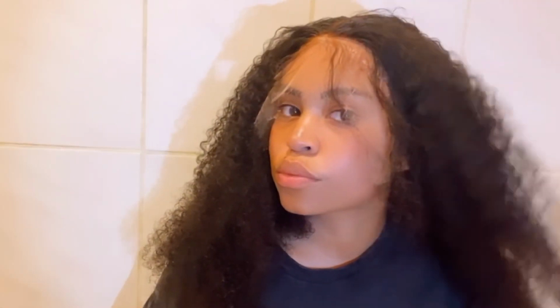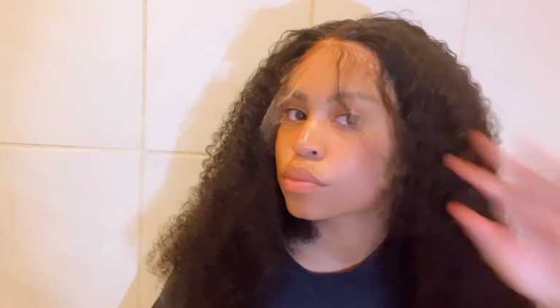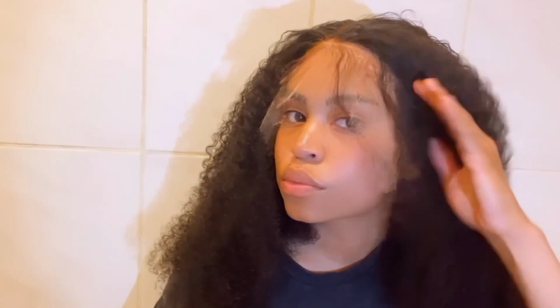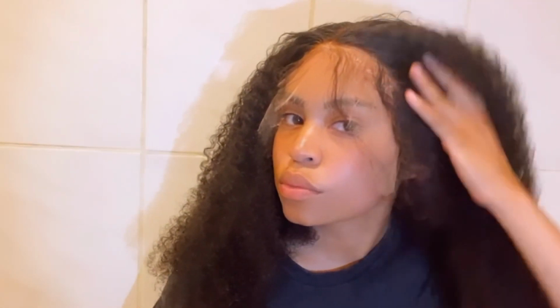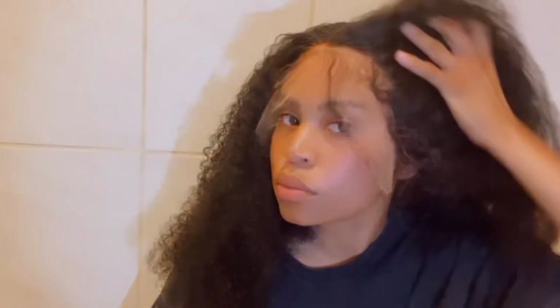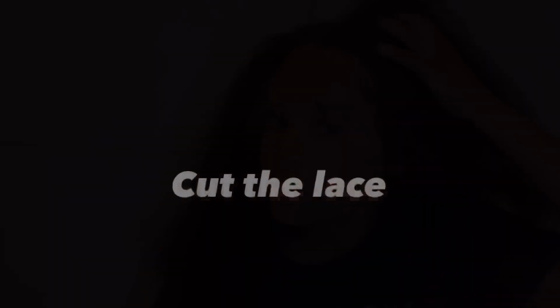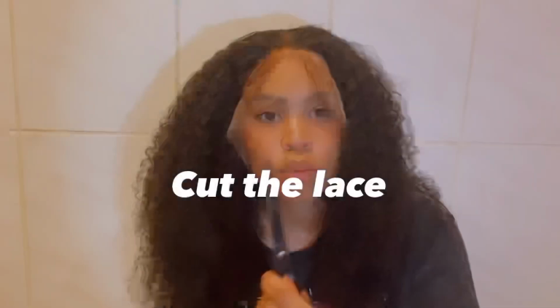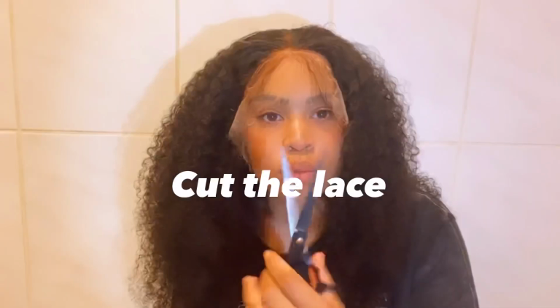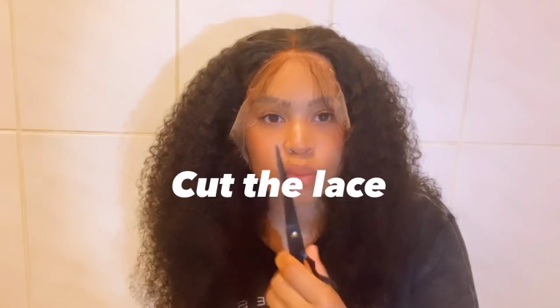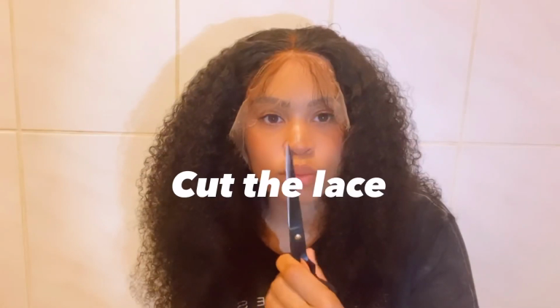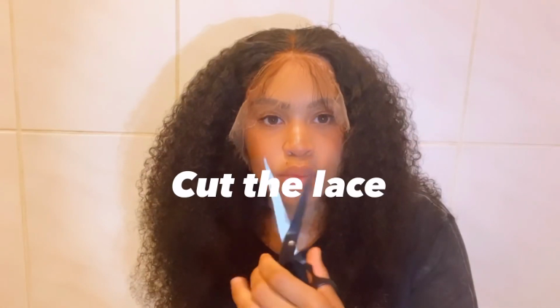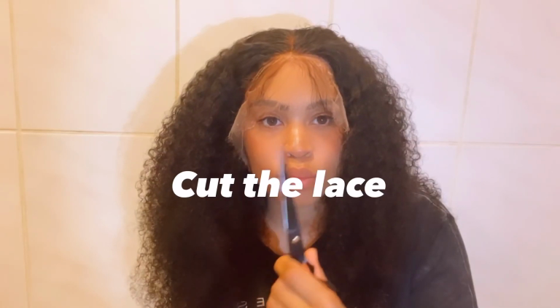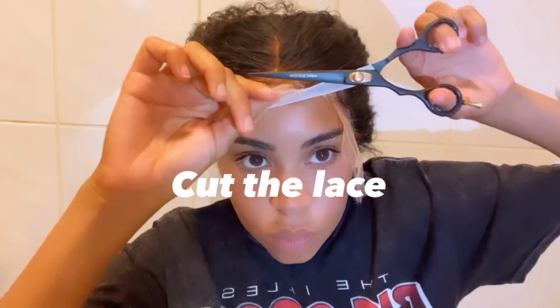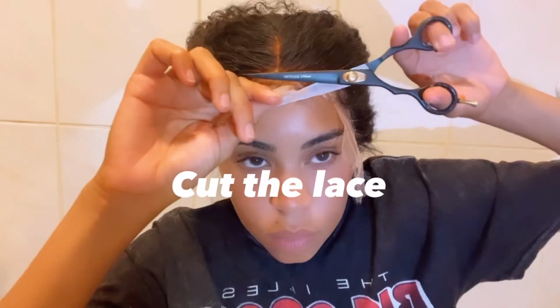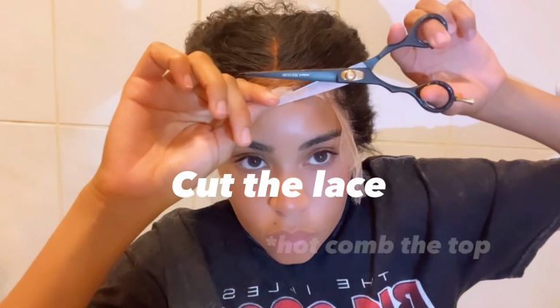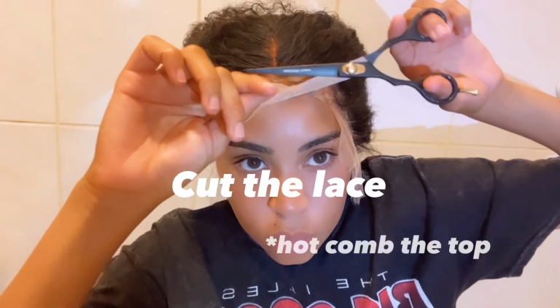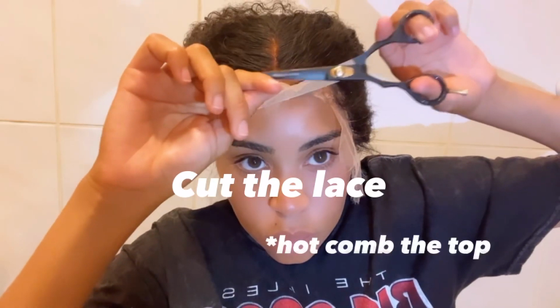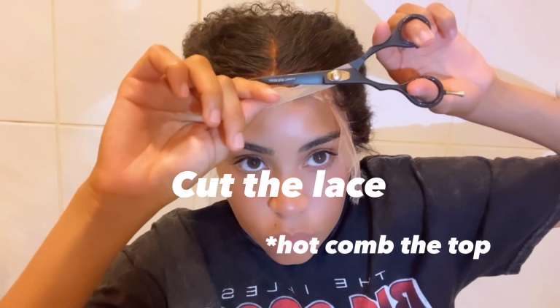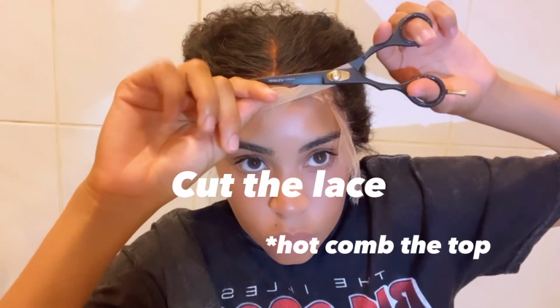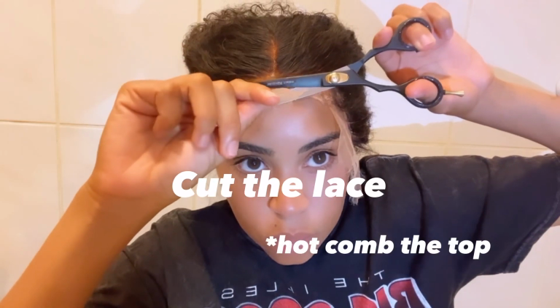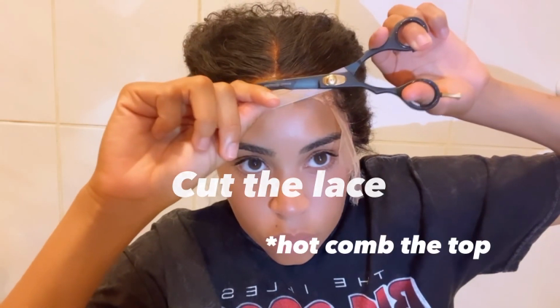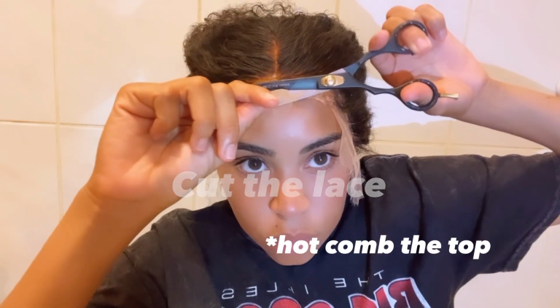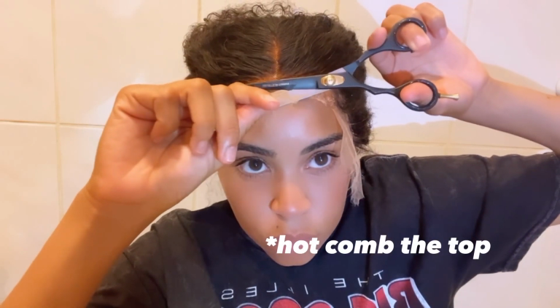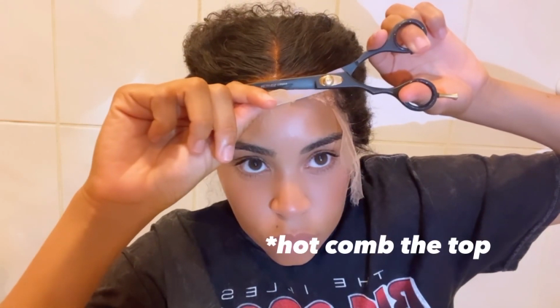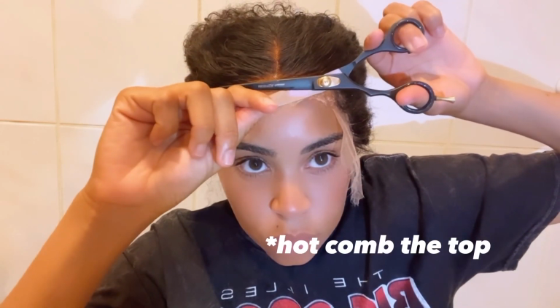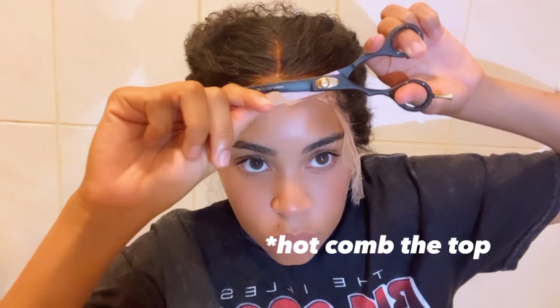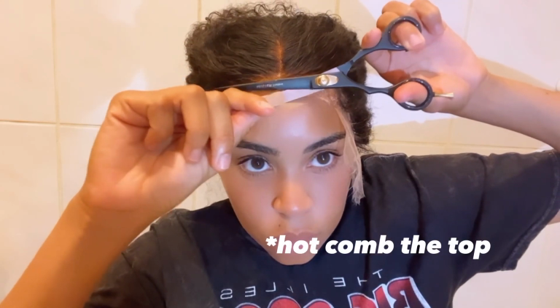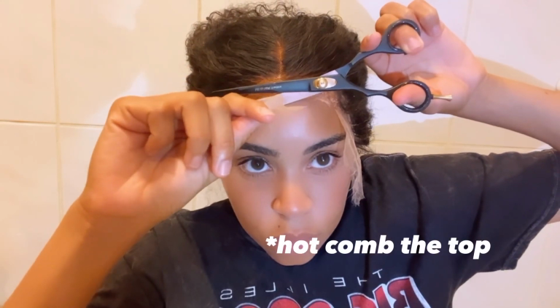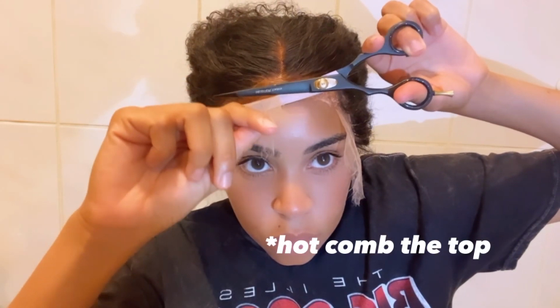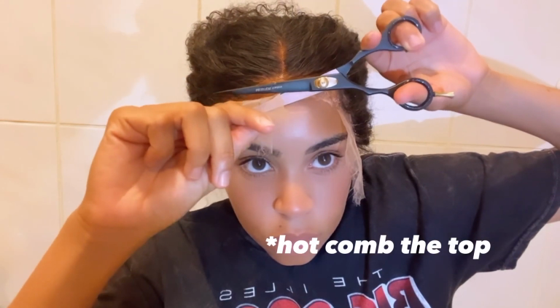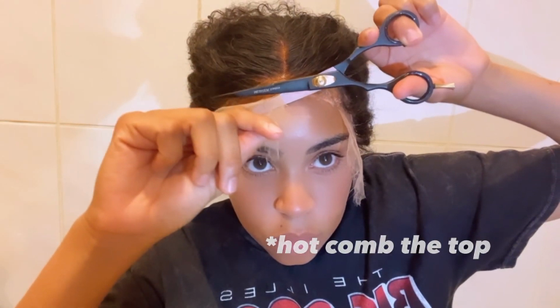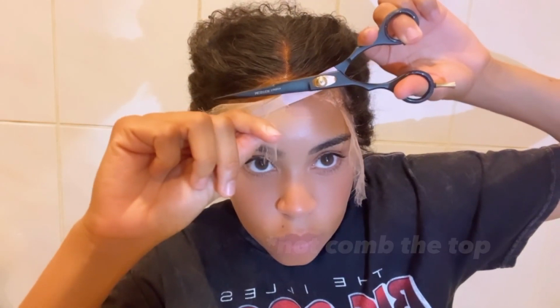Then just go ahead and blow dry it down, make sure it's all good. Once it's how you like it, all you gotta do is cut the lace, set the baby hairs, and you're done.